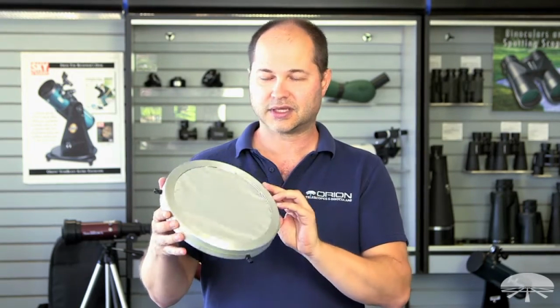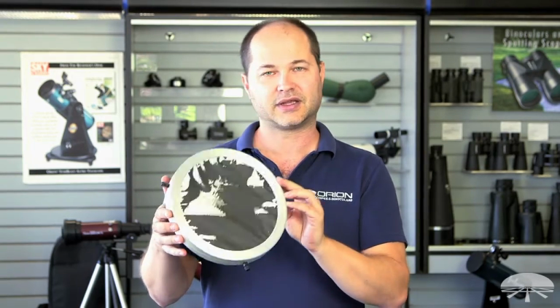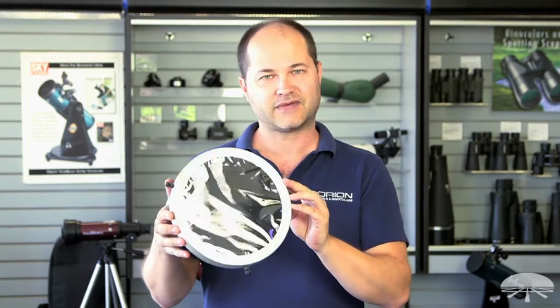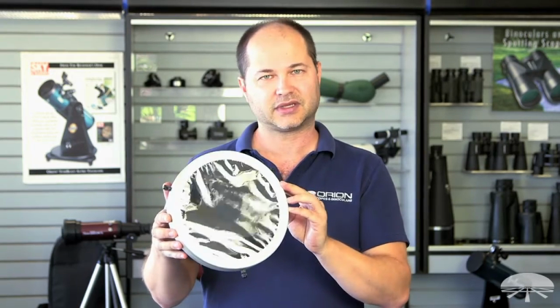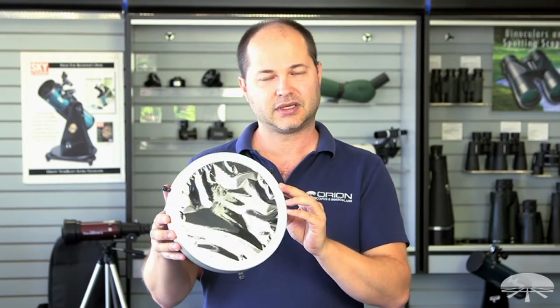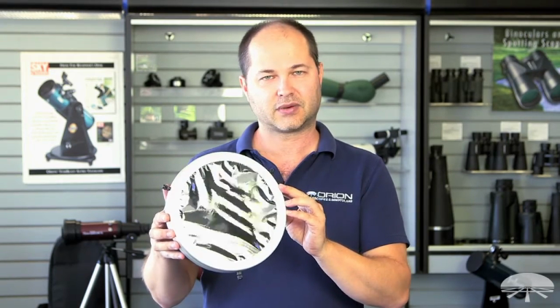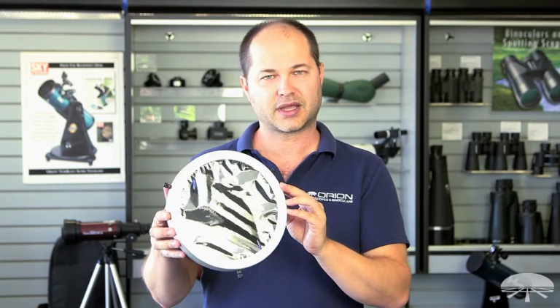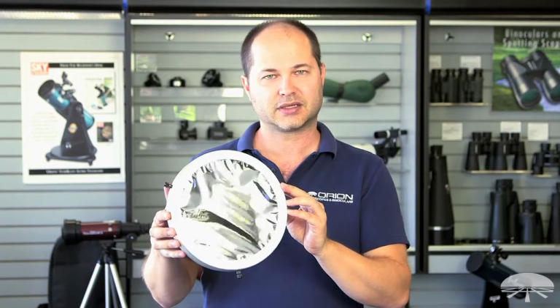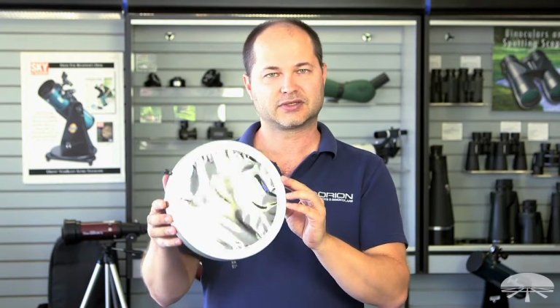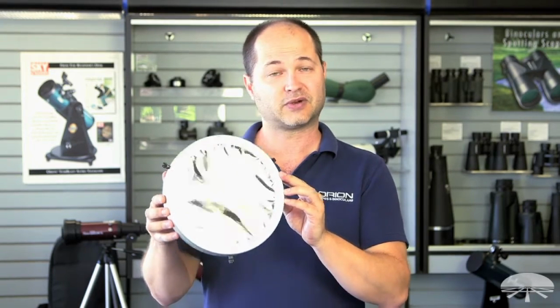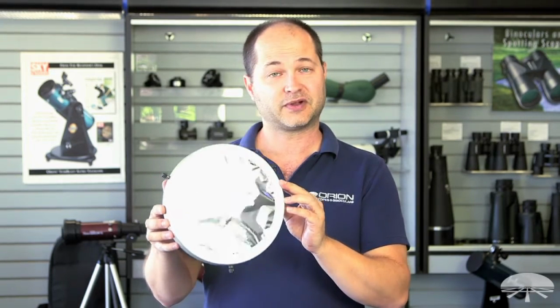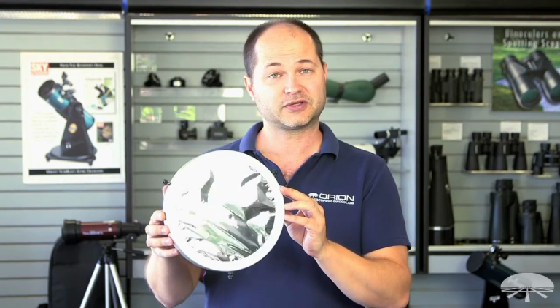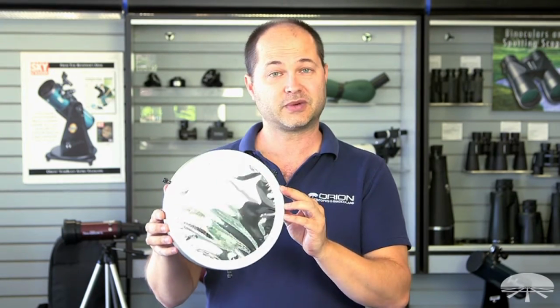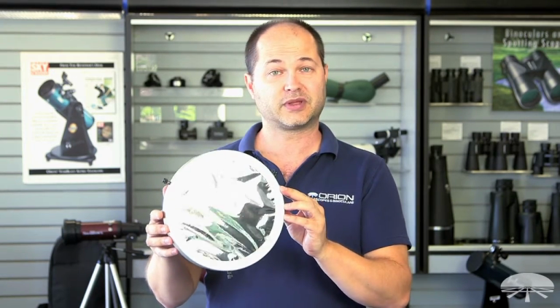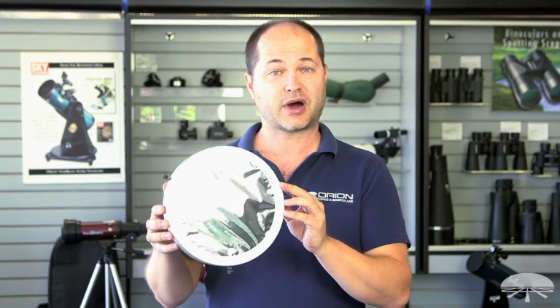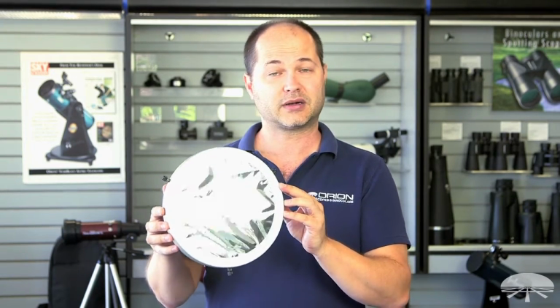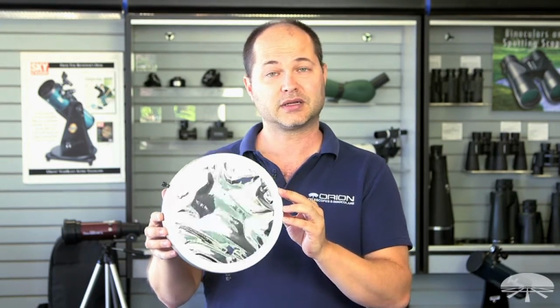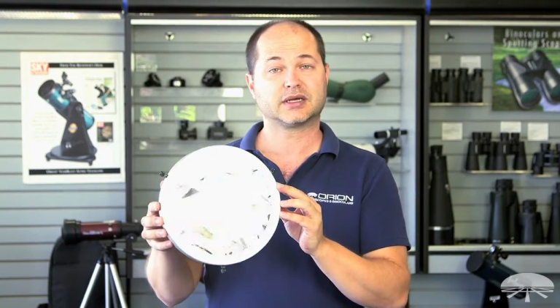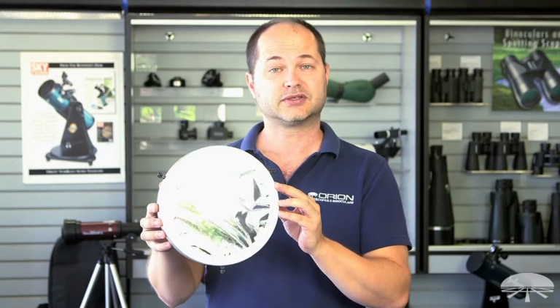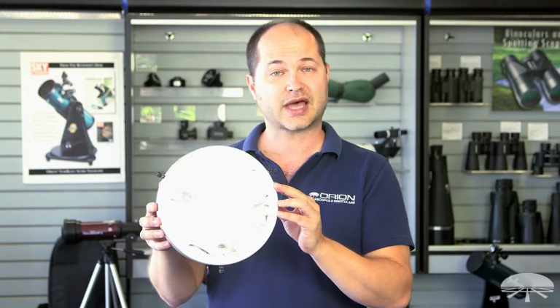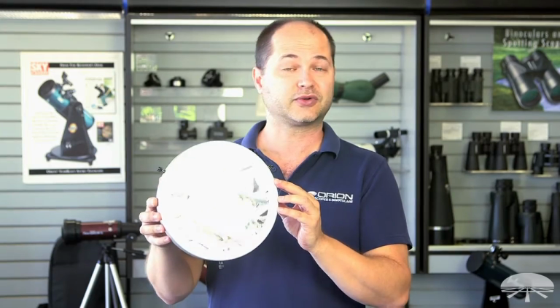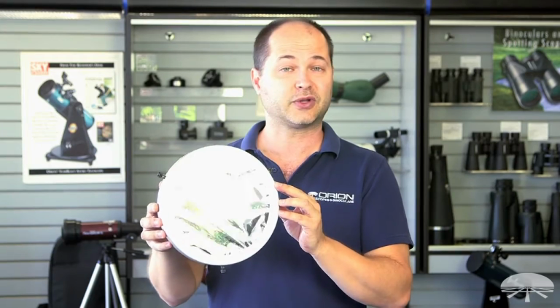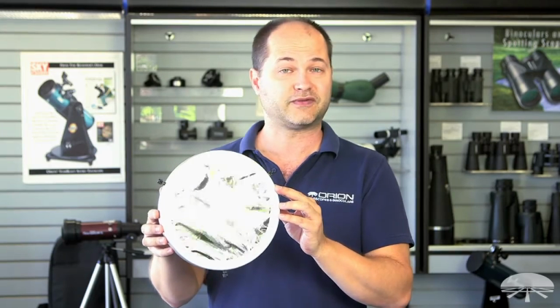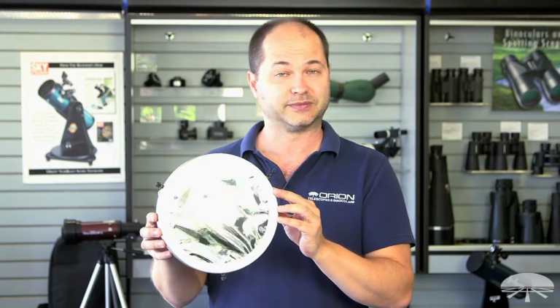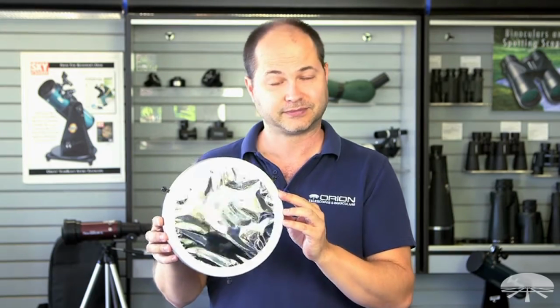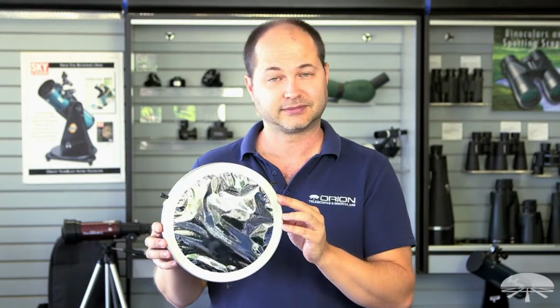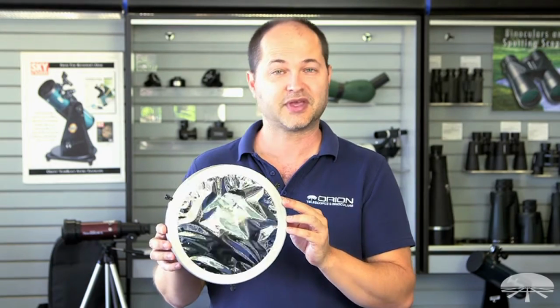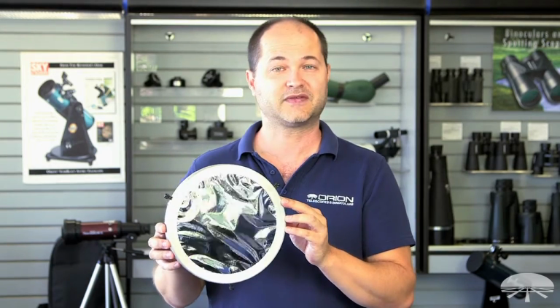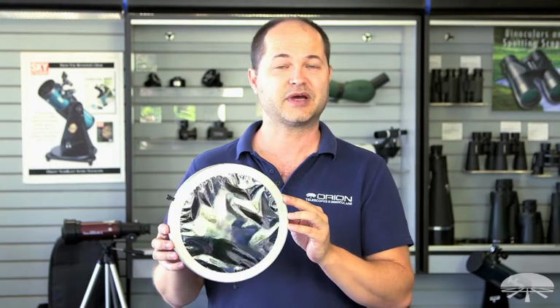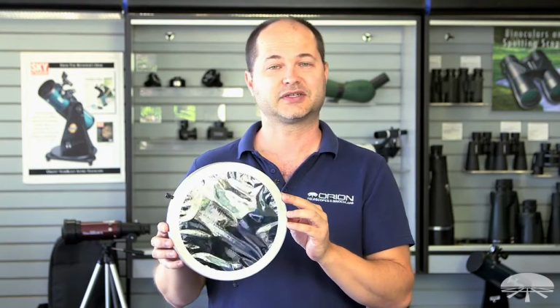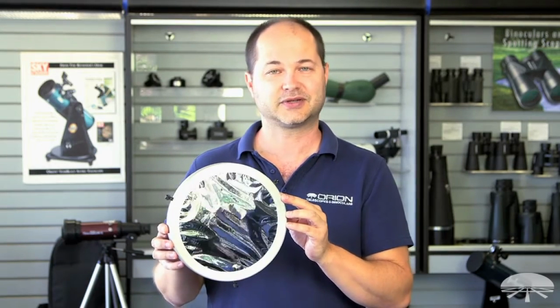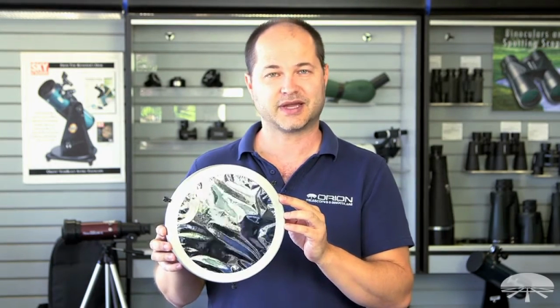Well, there you have it — the Orion solar filters made with the Baader AstroSolar Film. Thank you very much. Clear skies.